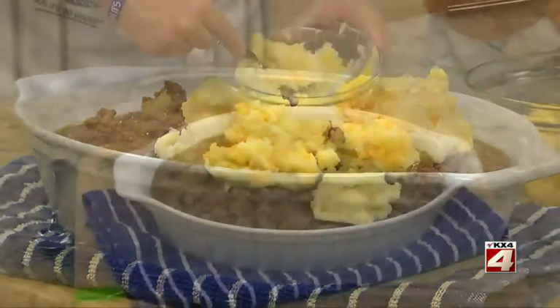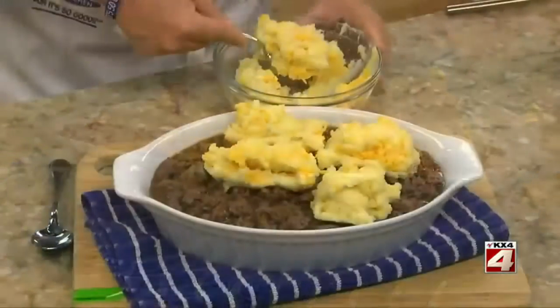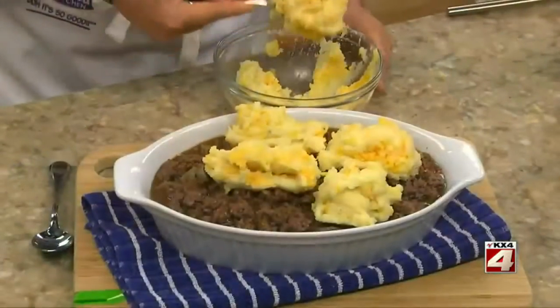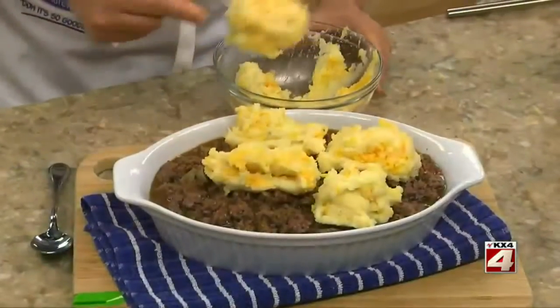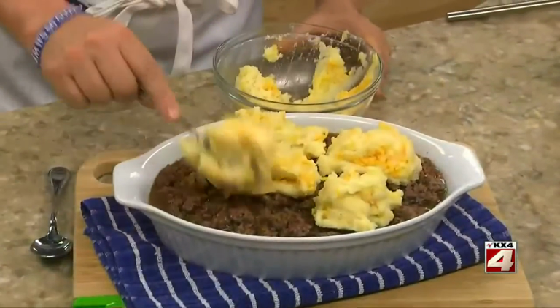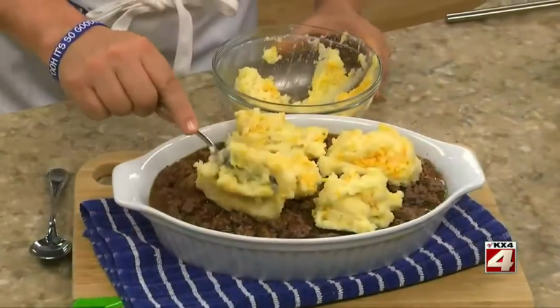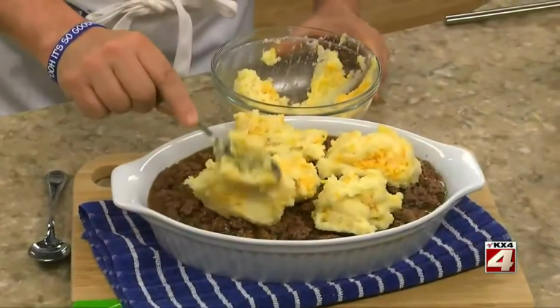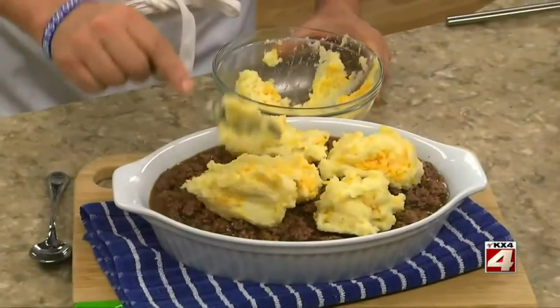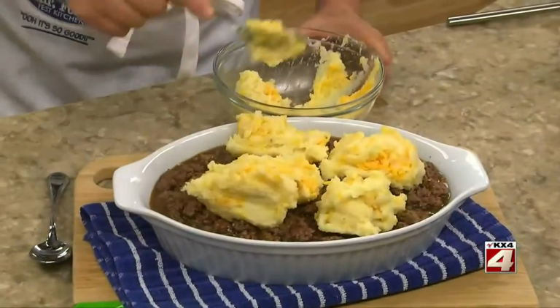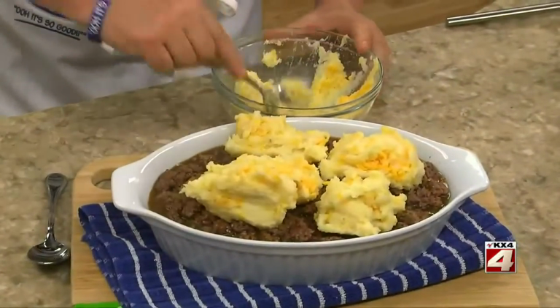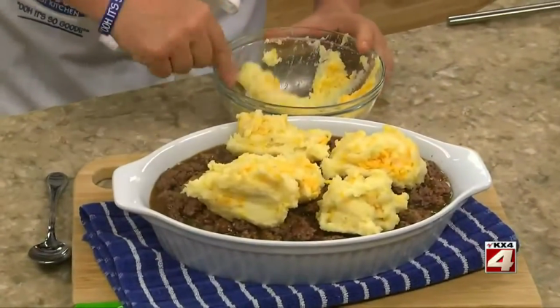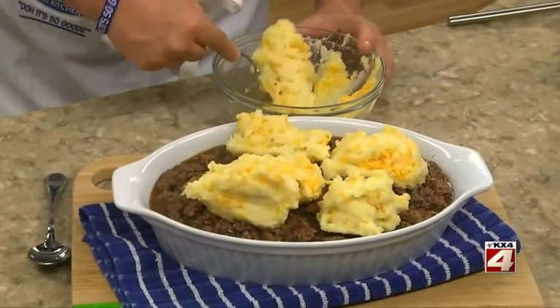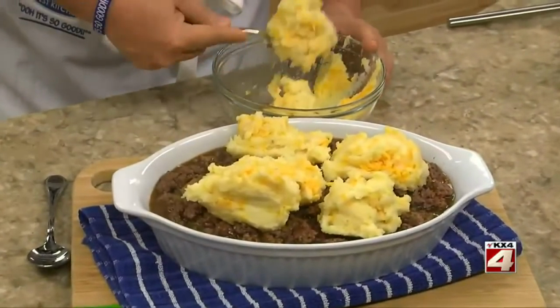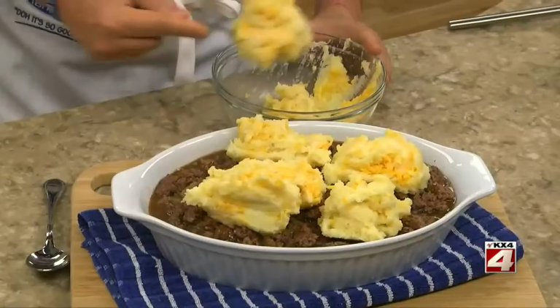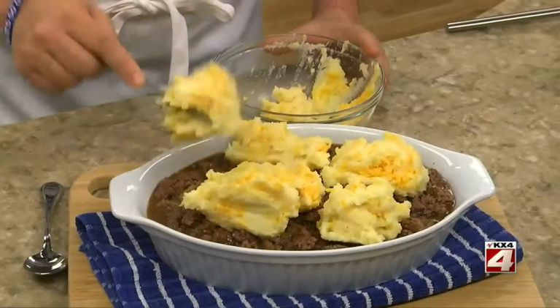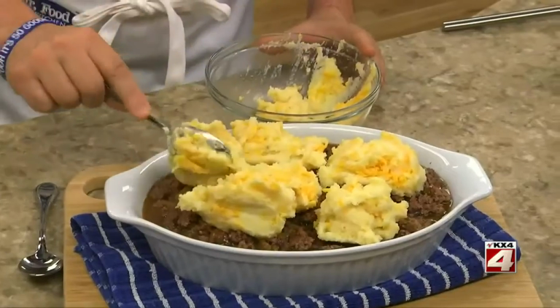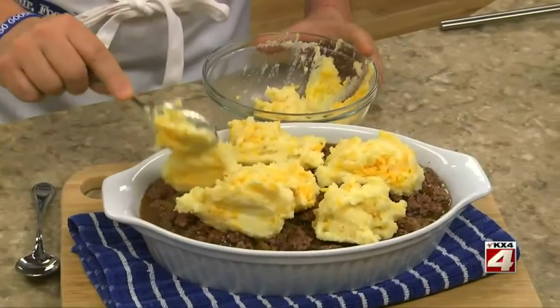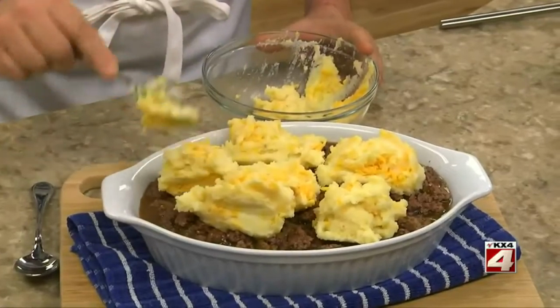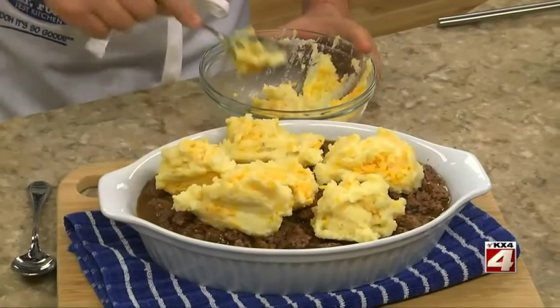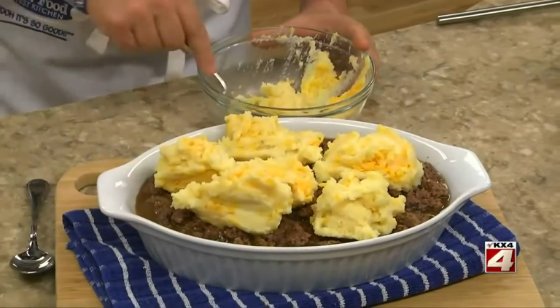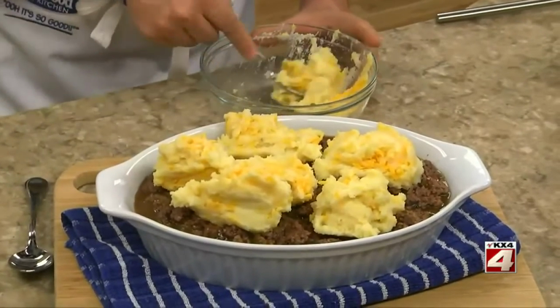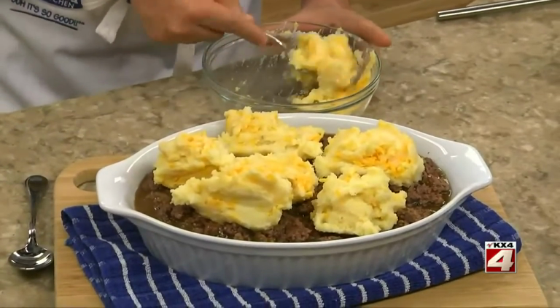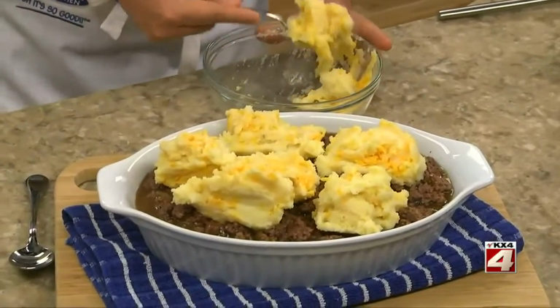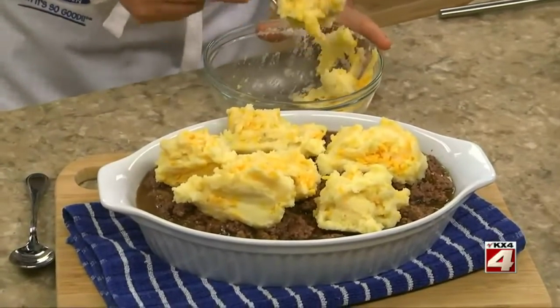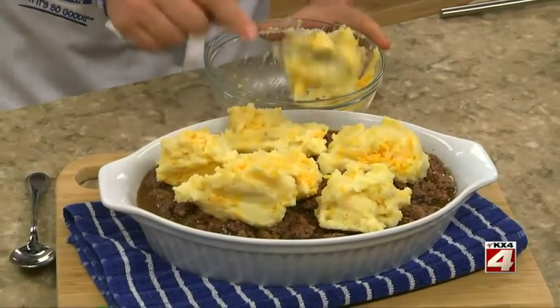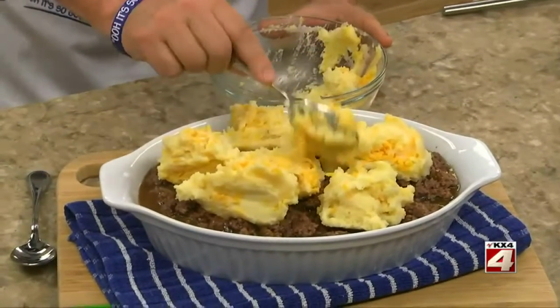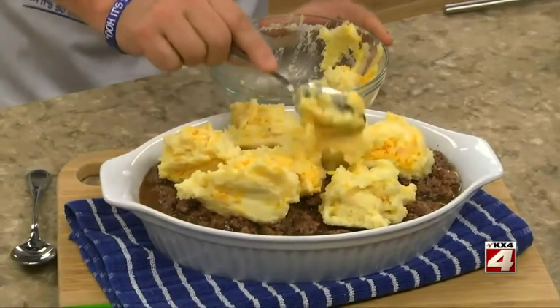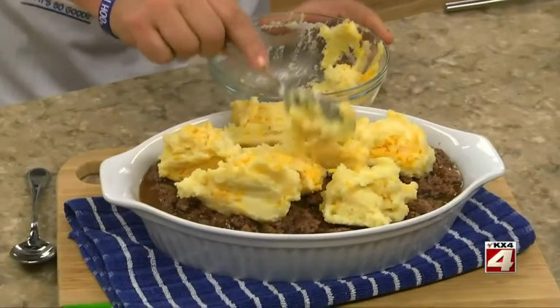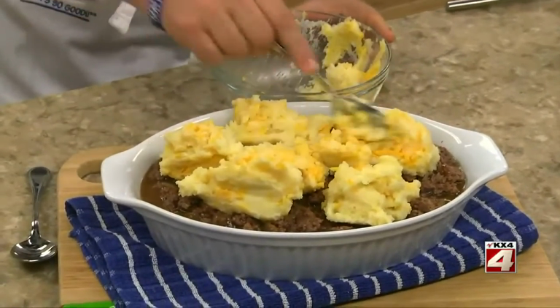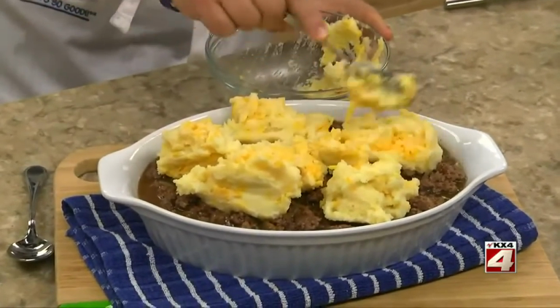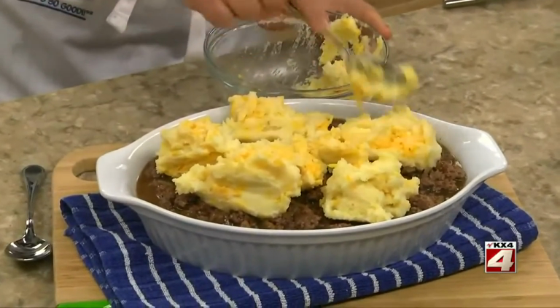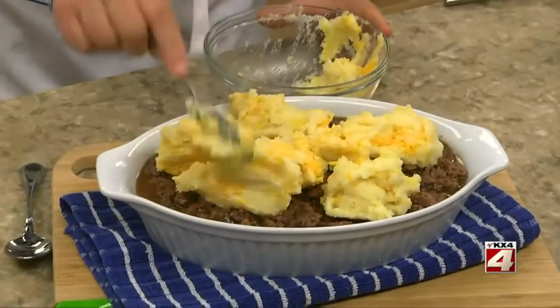As for the potatoes, these can be homemade, leftover, or even easier, the refrigerated kind that we find in our dairy aisle.